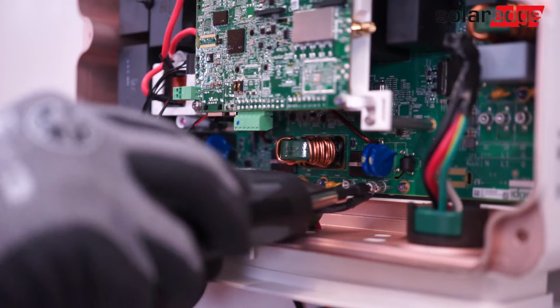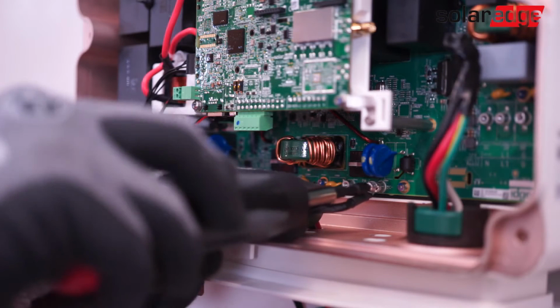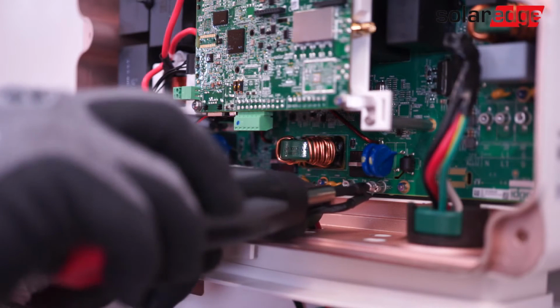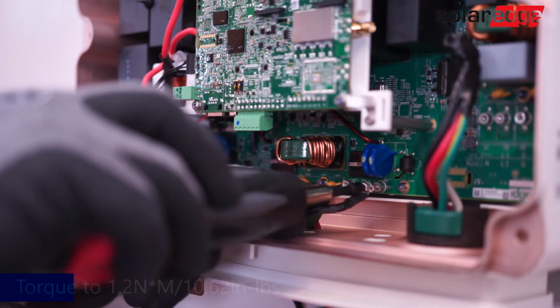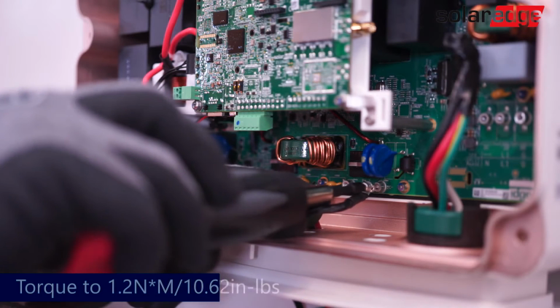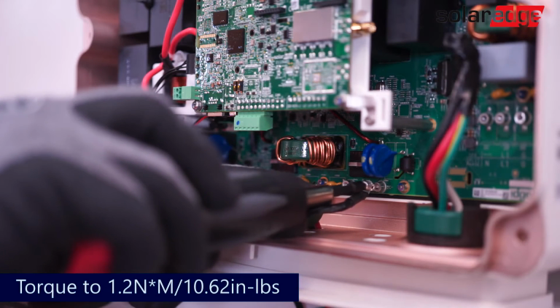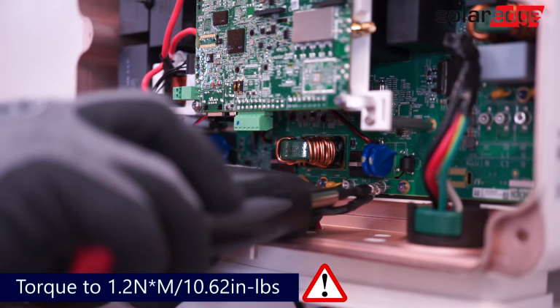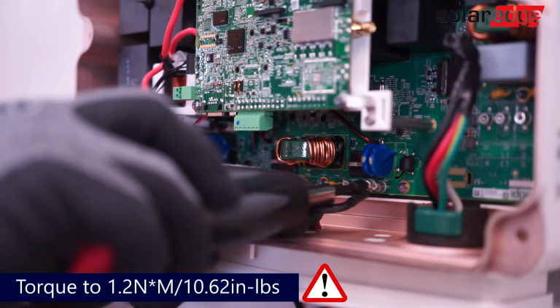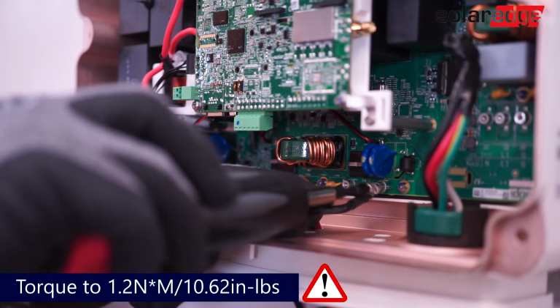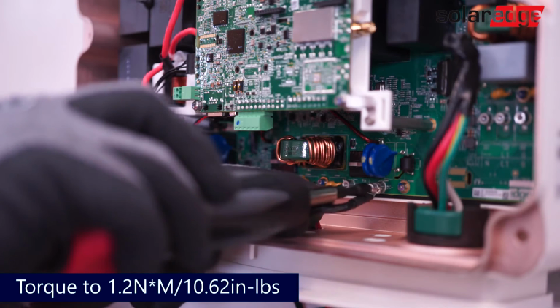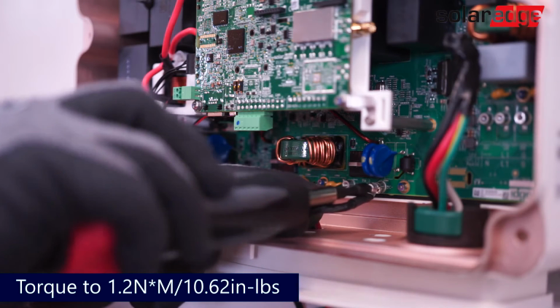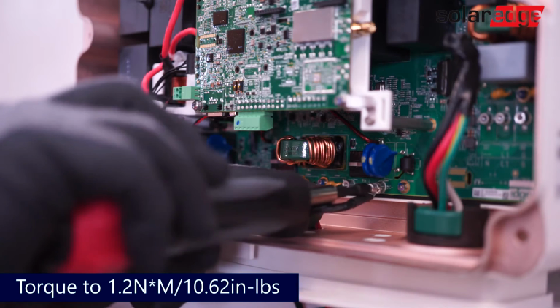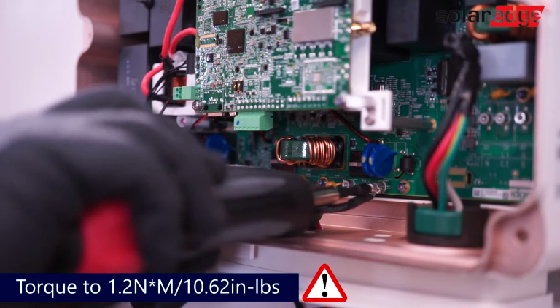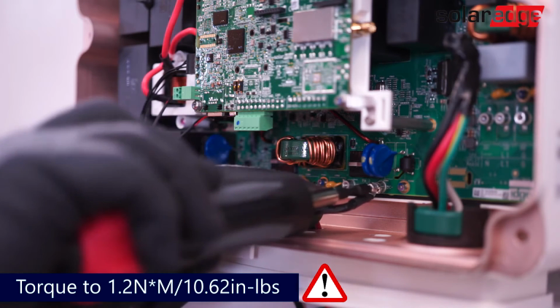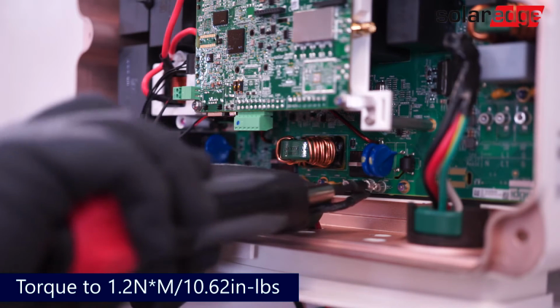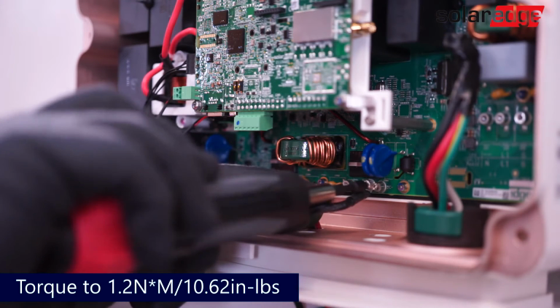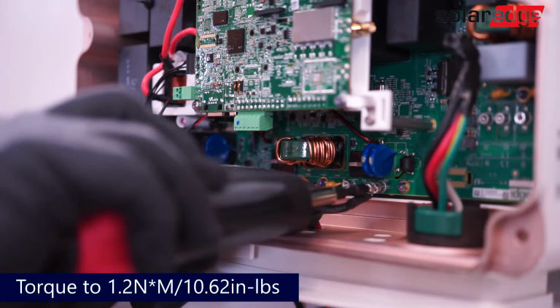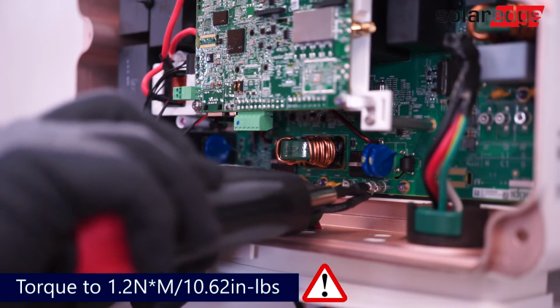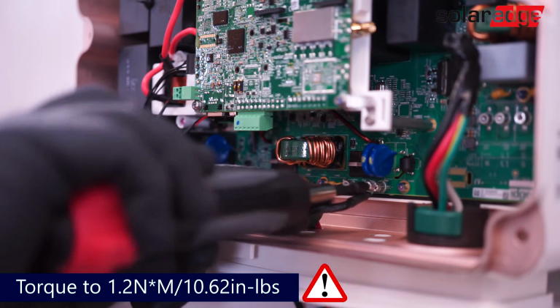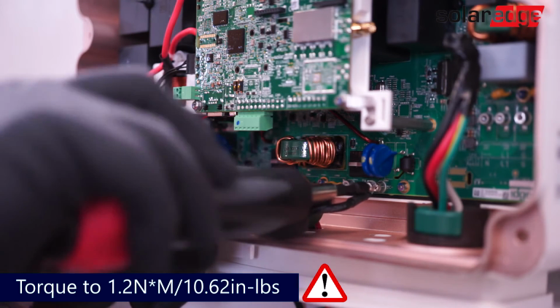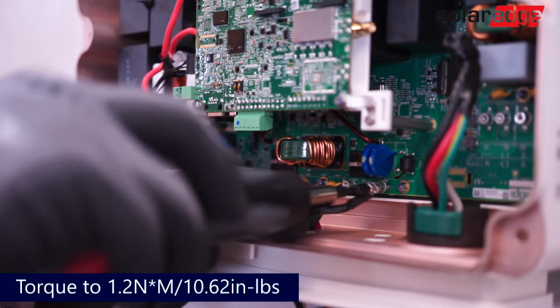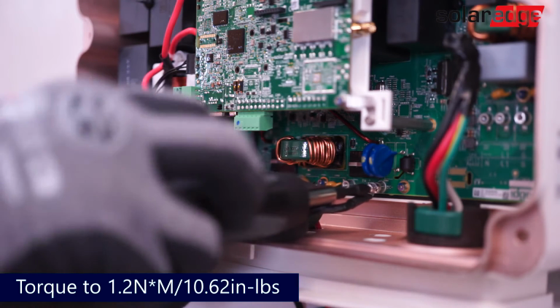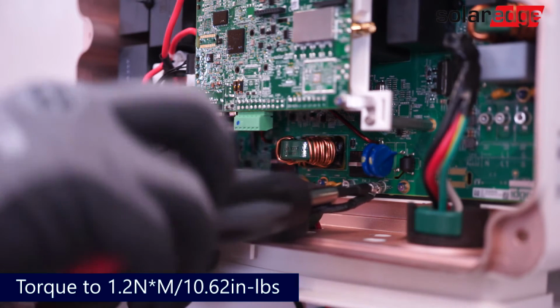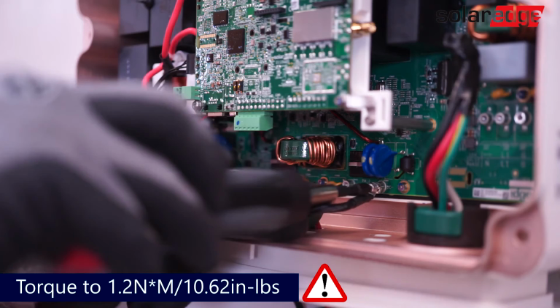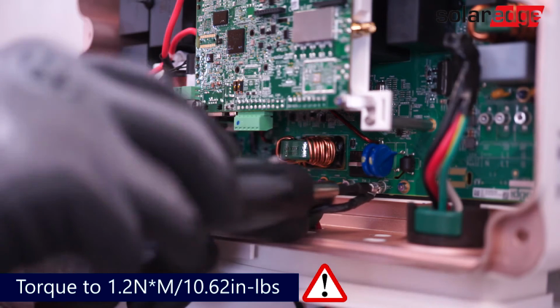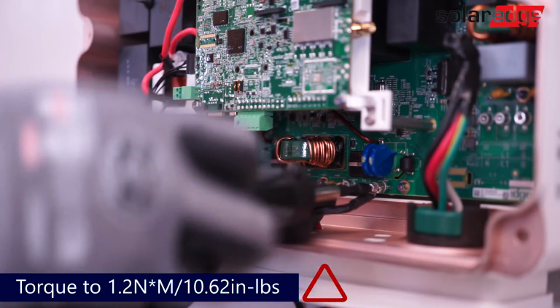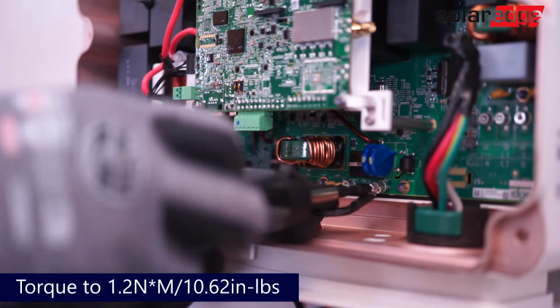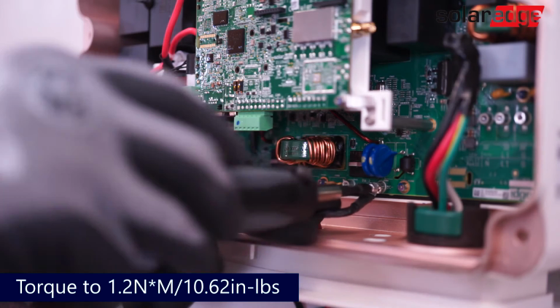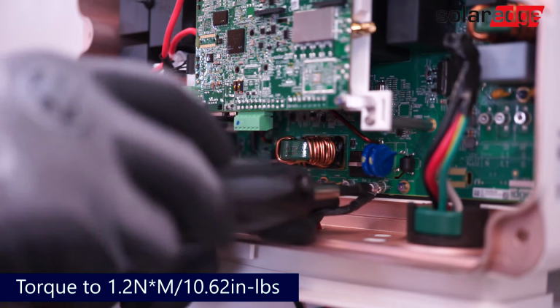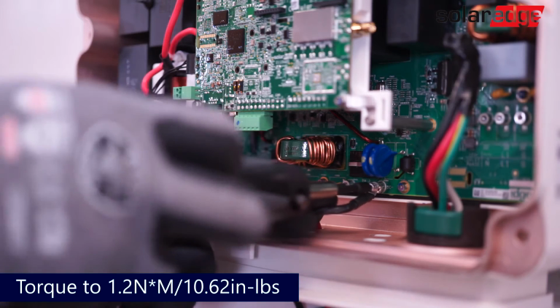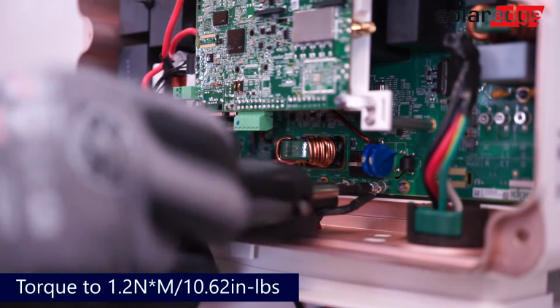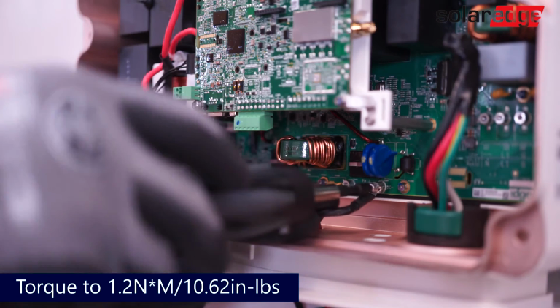Tighten the screws to 1.2 newton meters or 10.62 inch pounds.